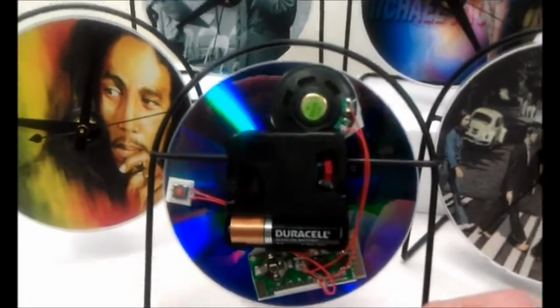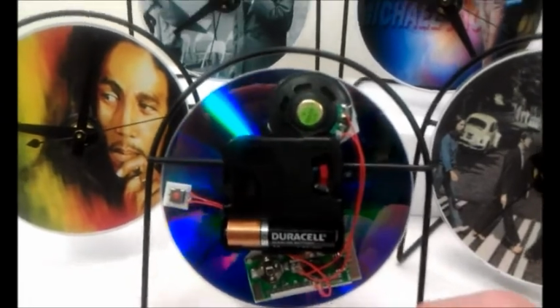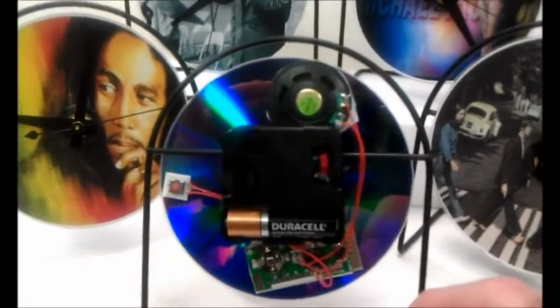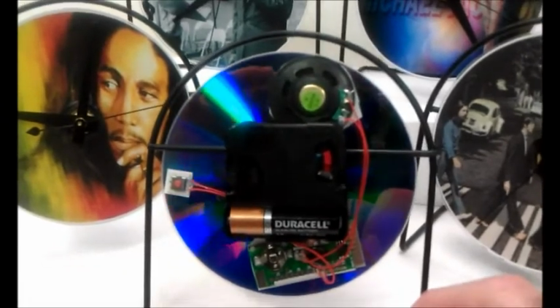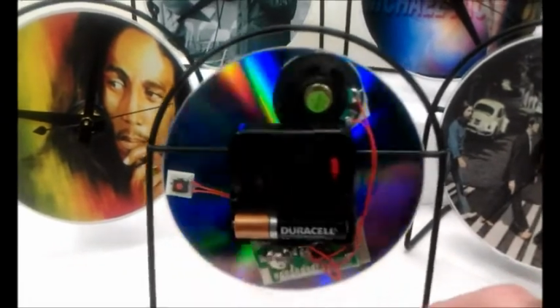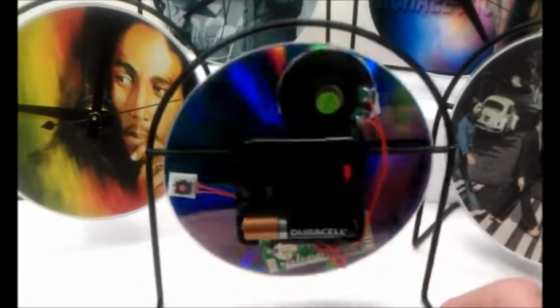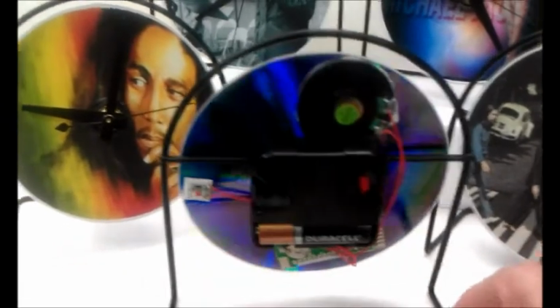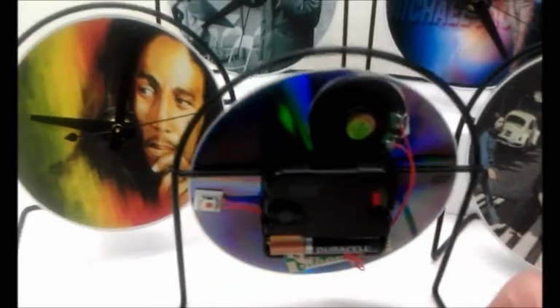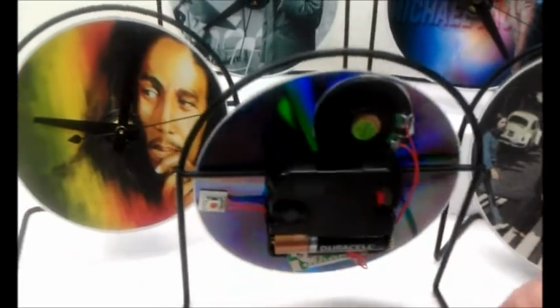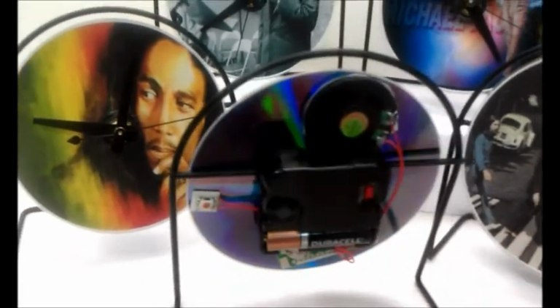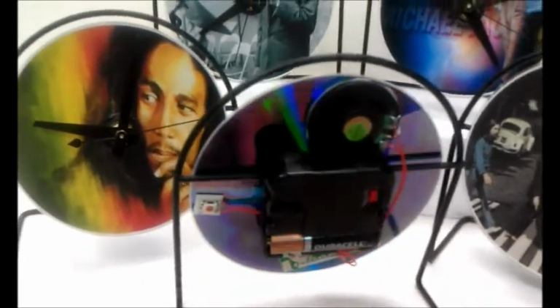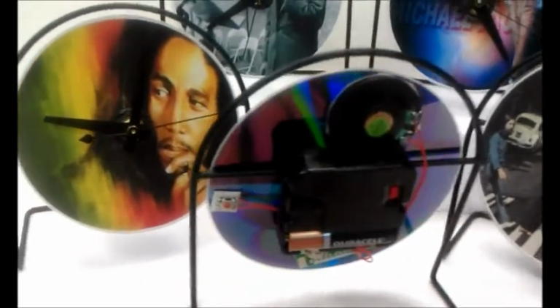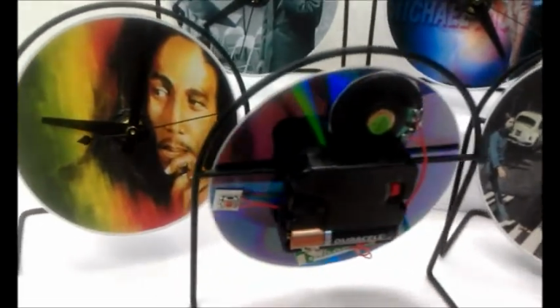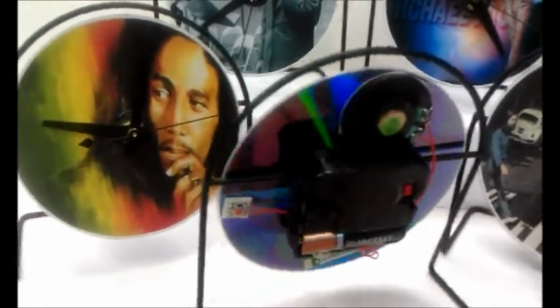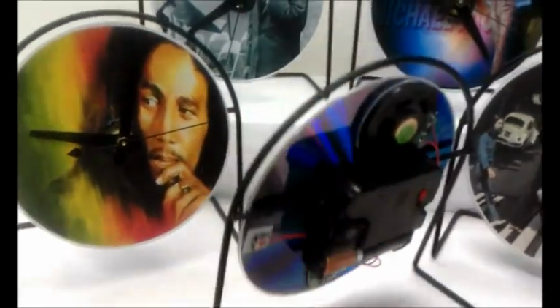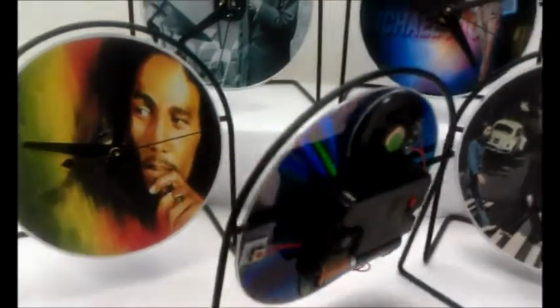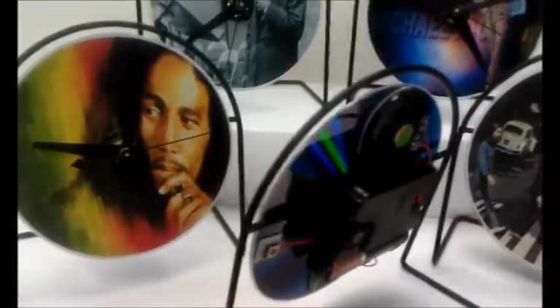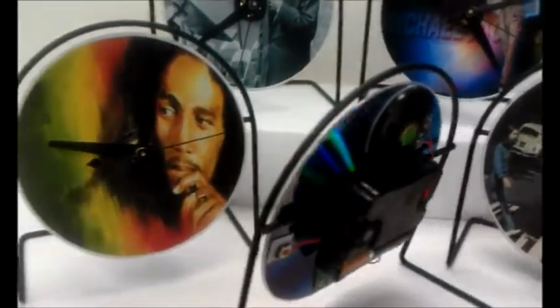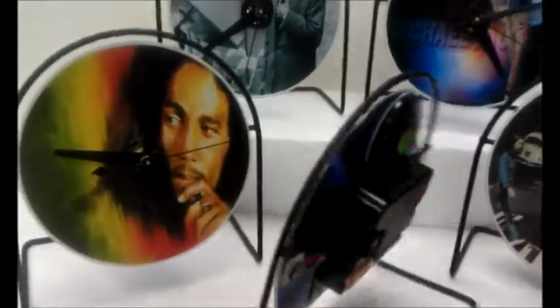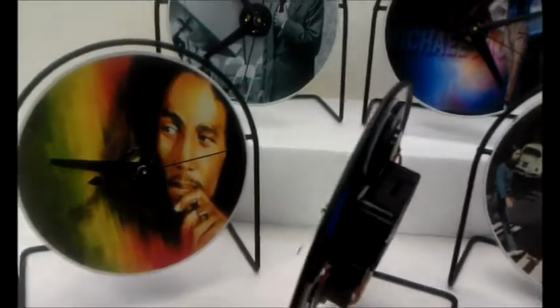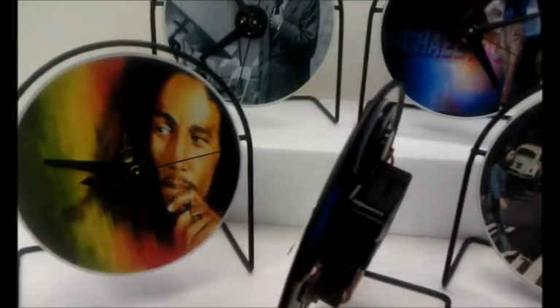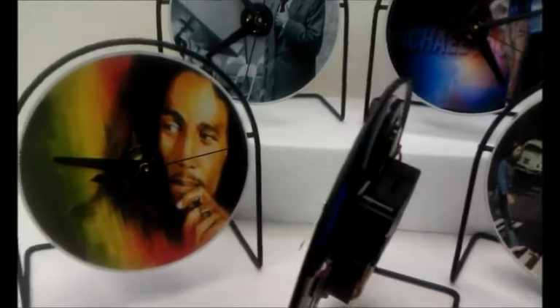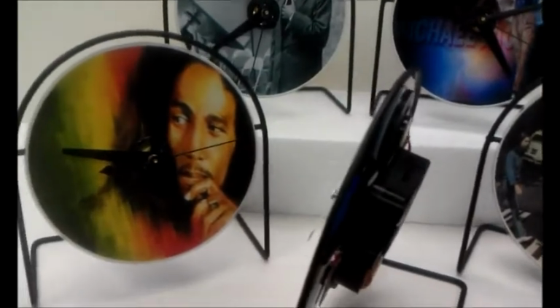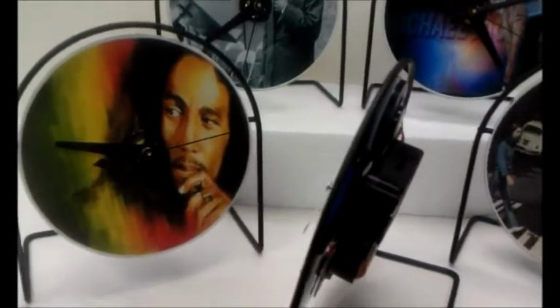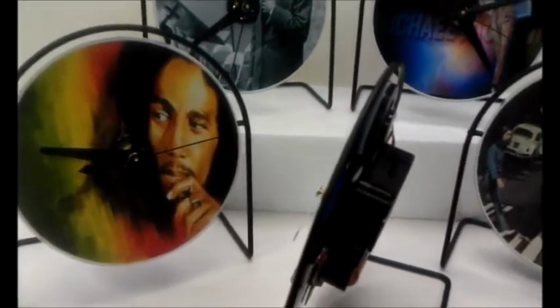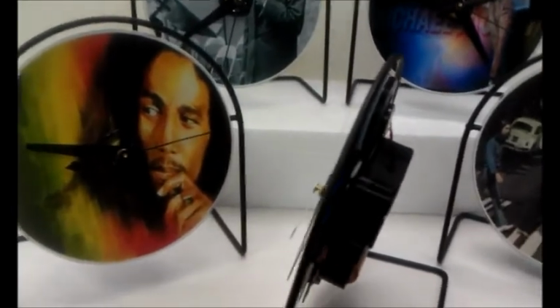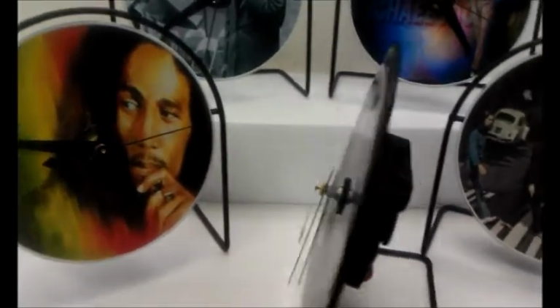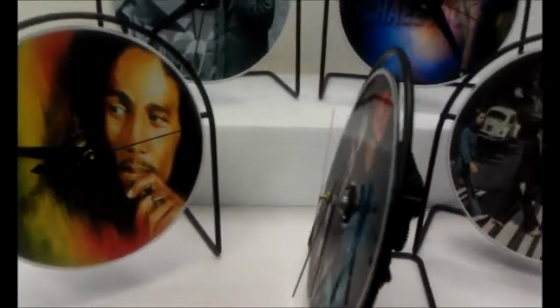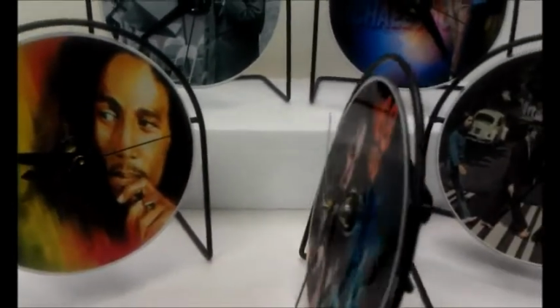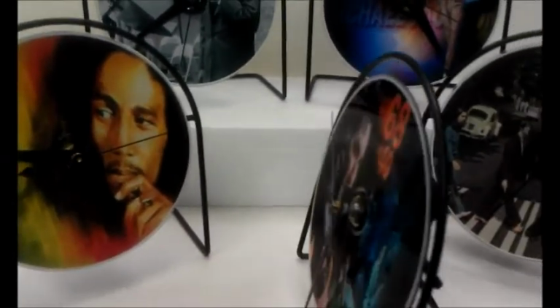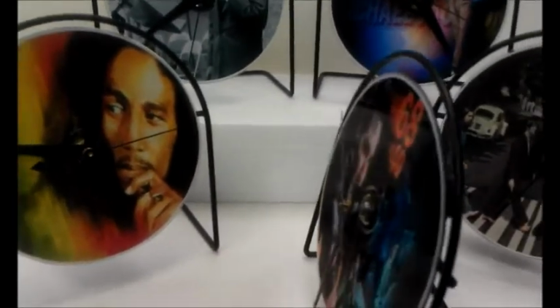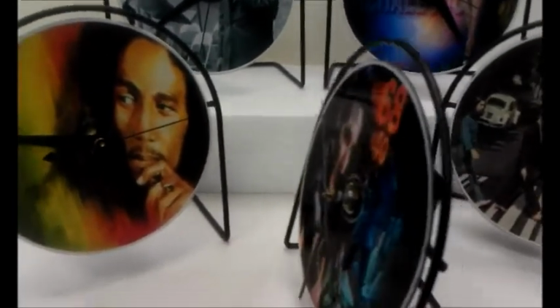It comes complete with a door cell battery. It comes complete with a gift box. These are incredible.